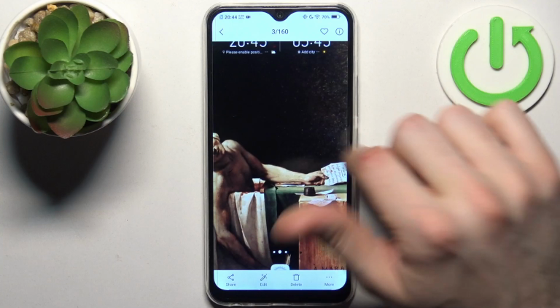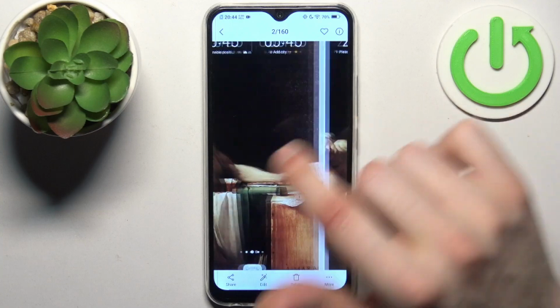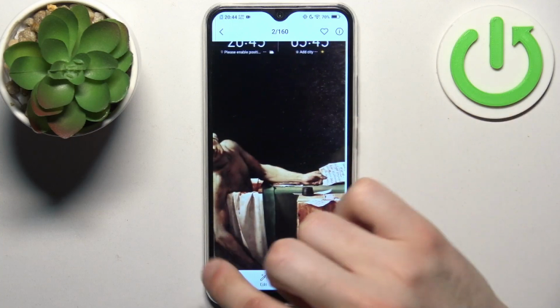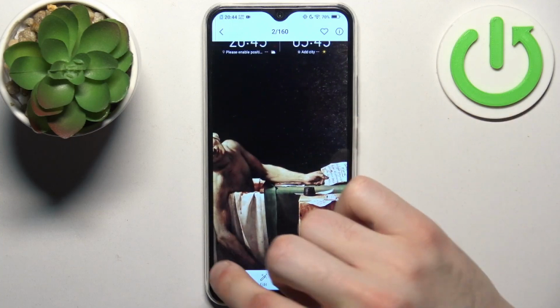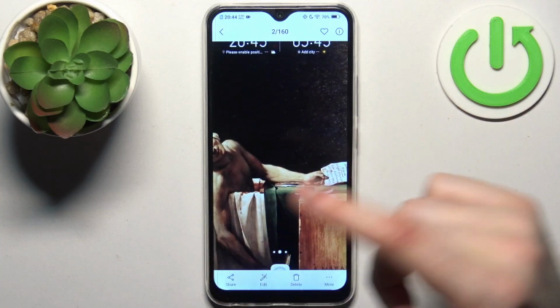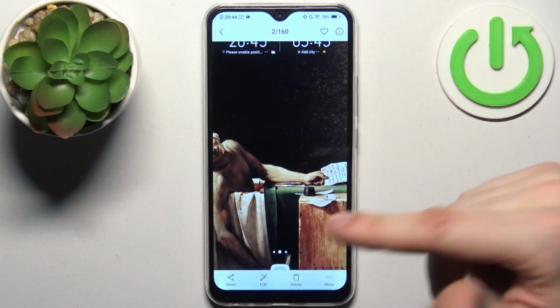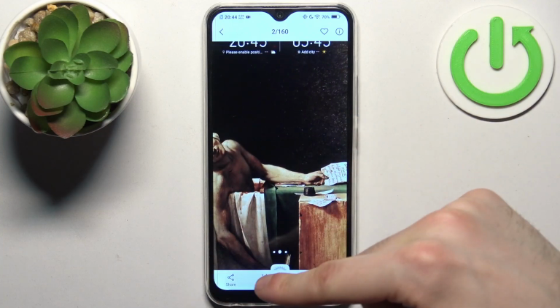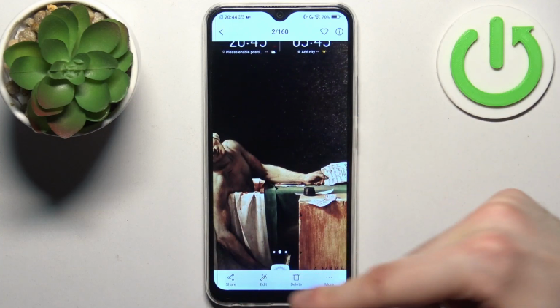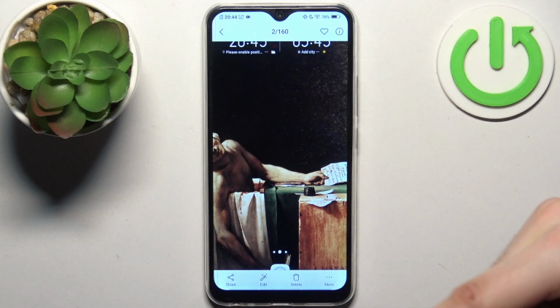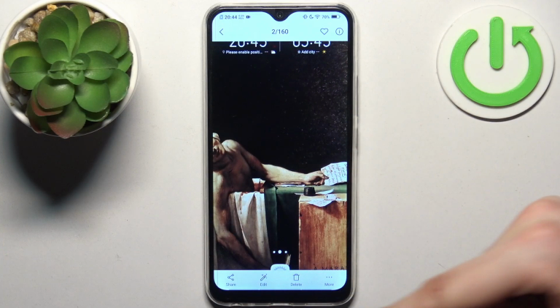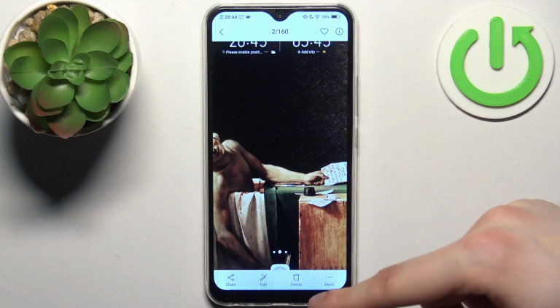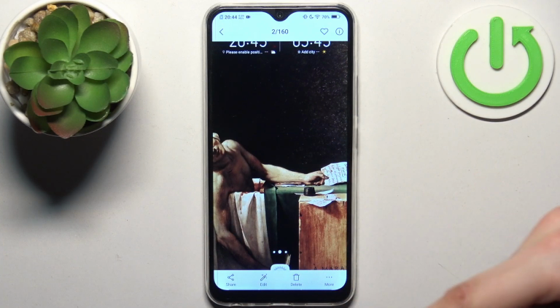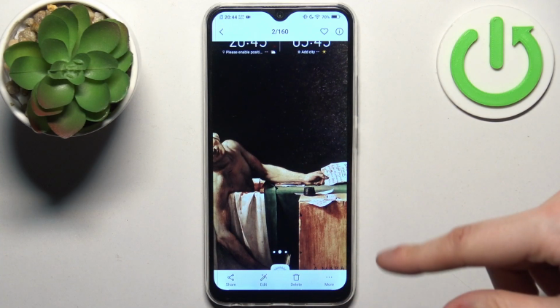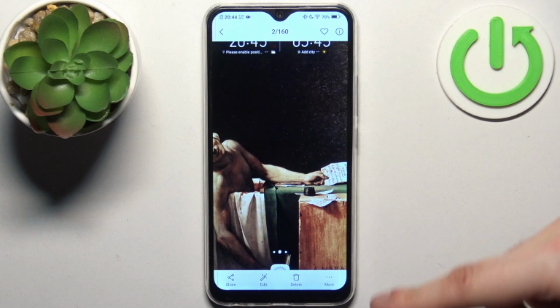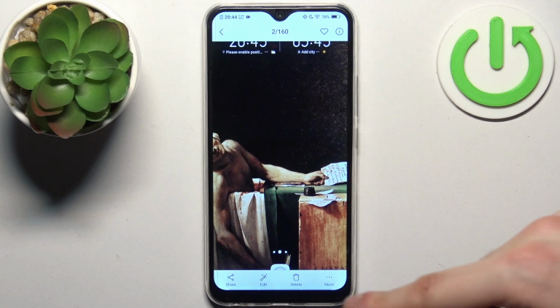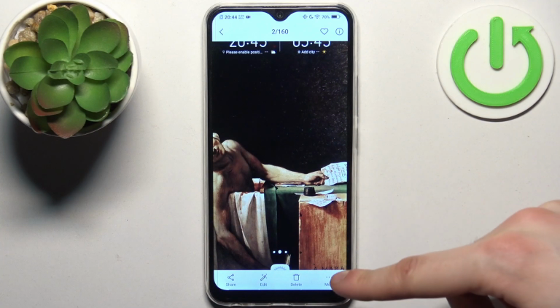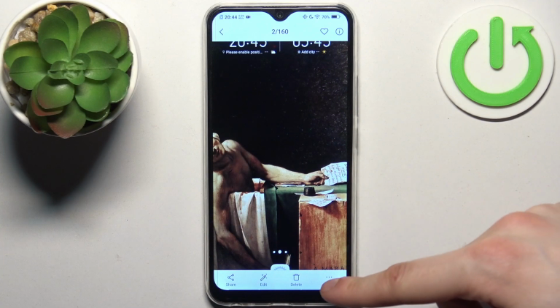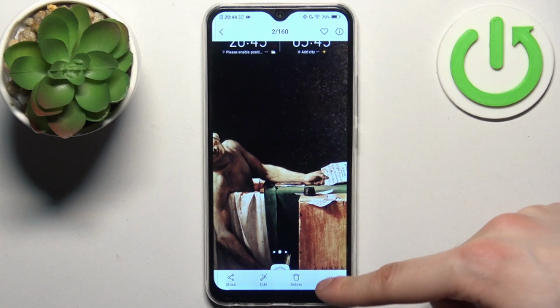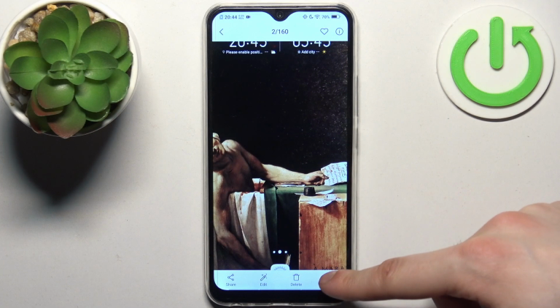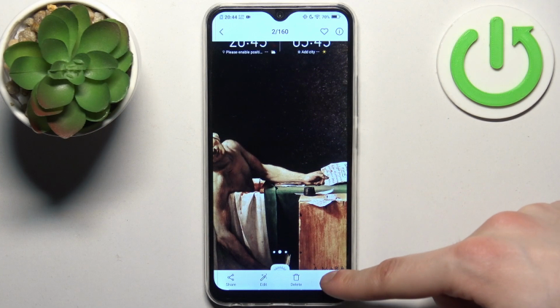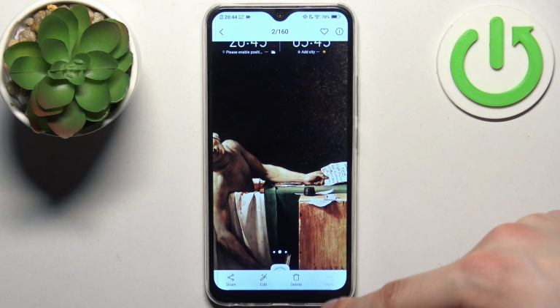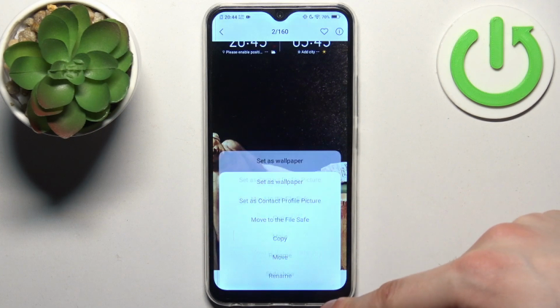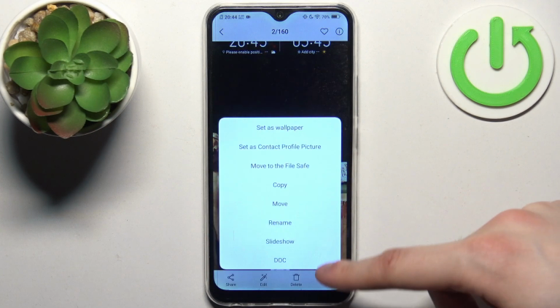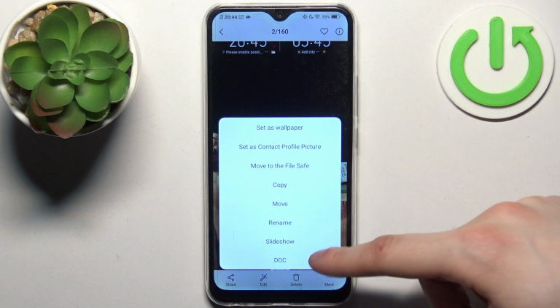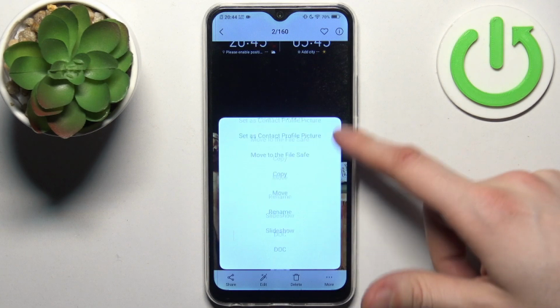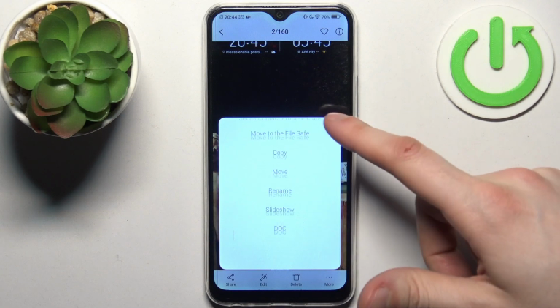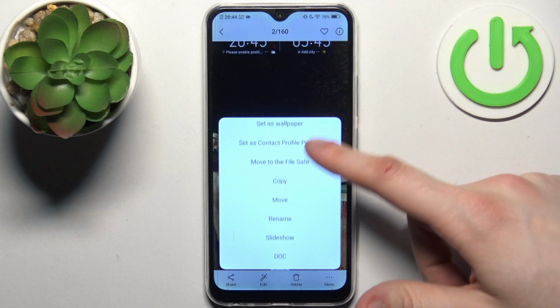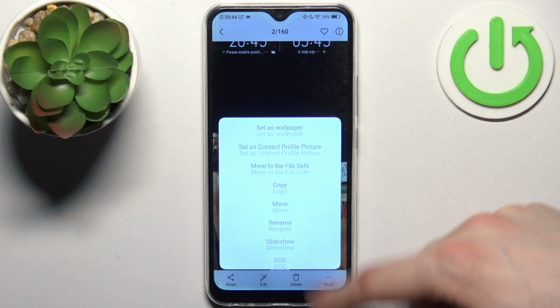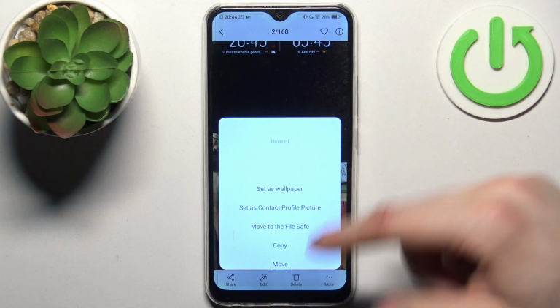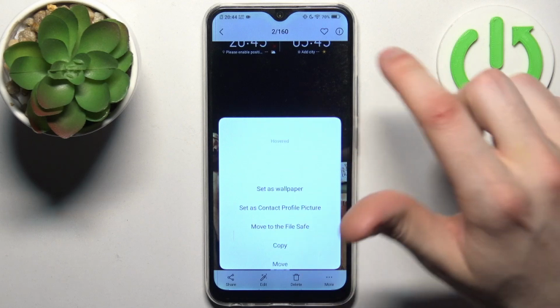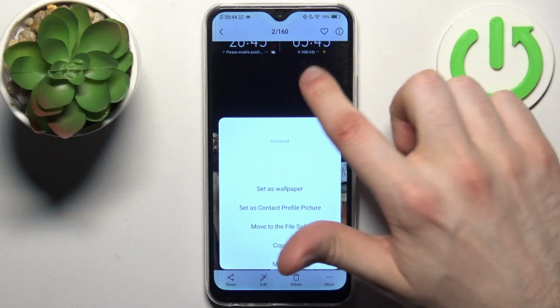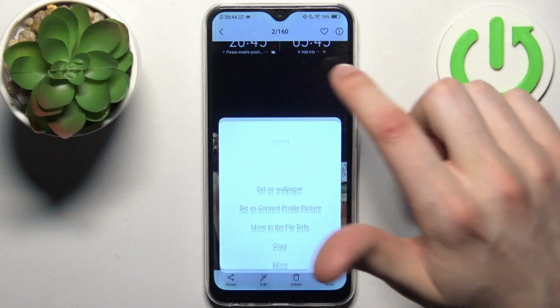From here you can share, edit, or delete your screenshots, and perform other actions from this list.